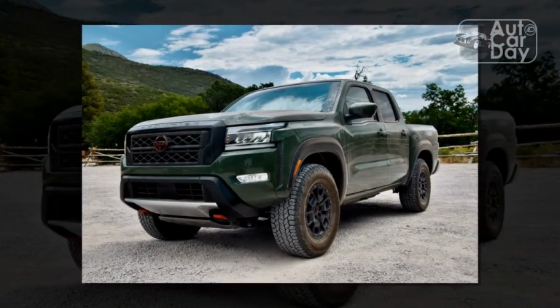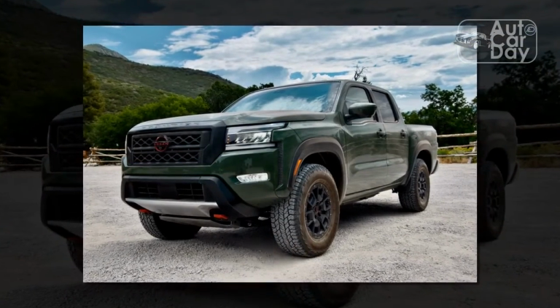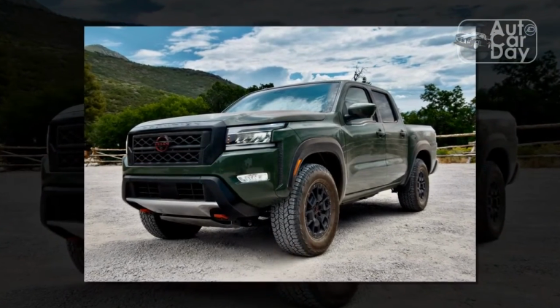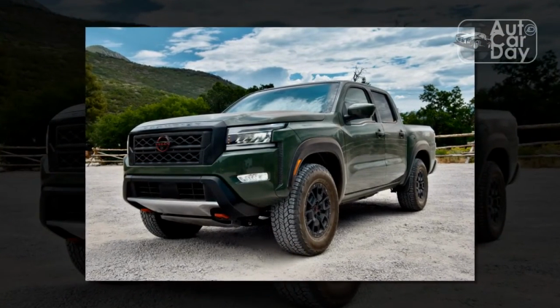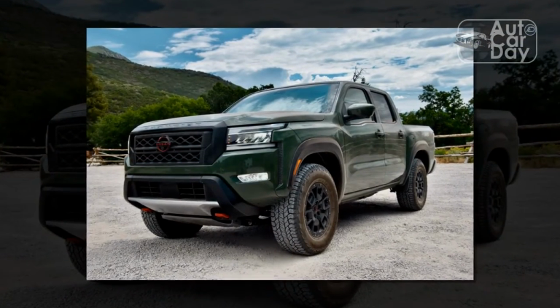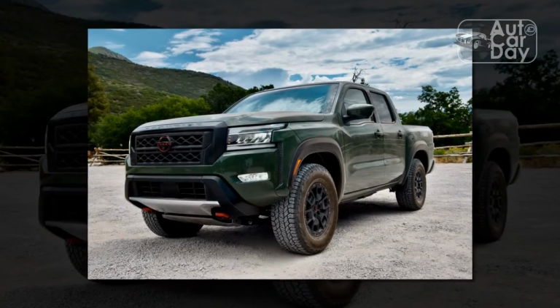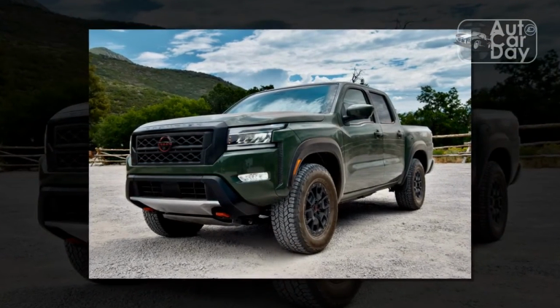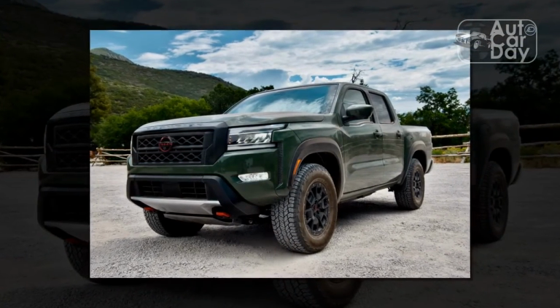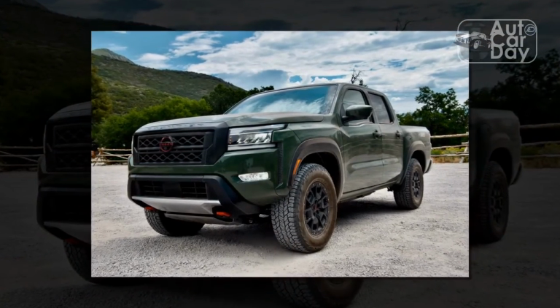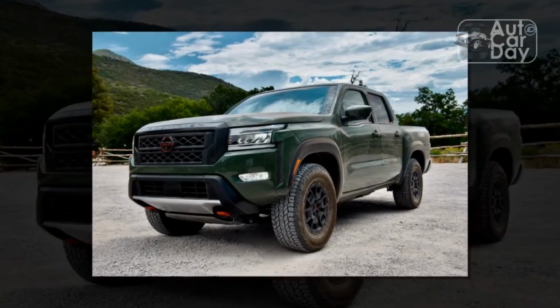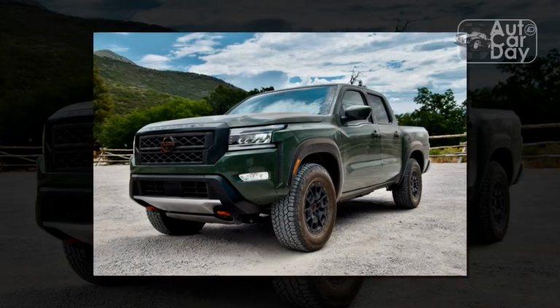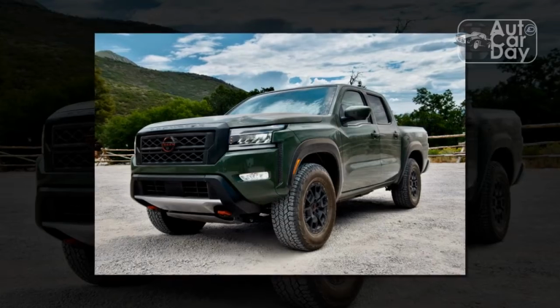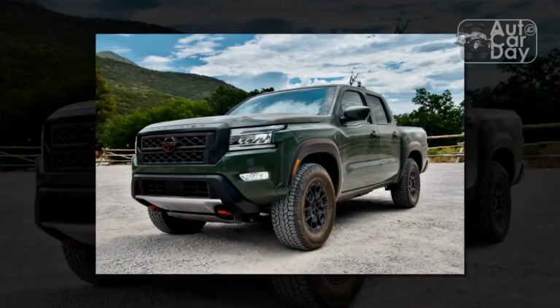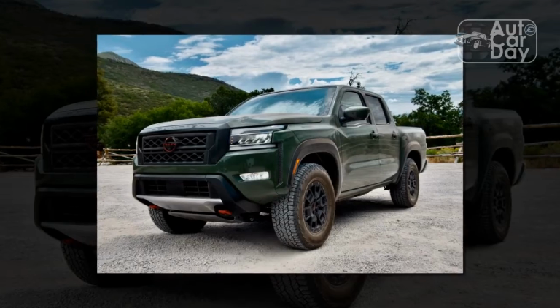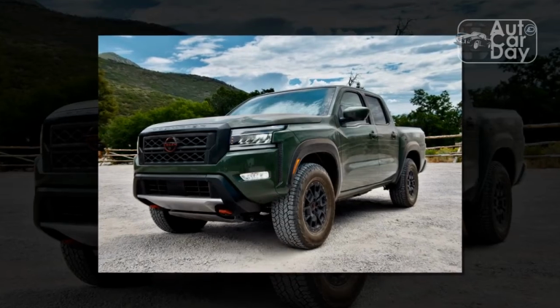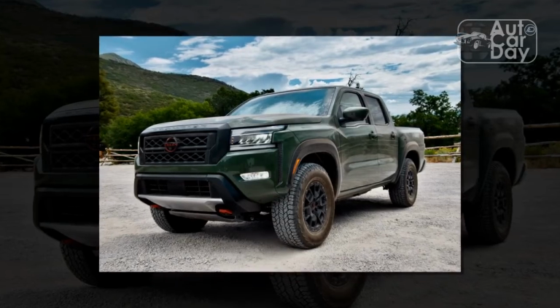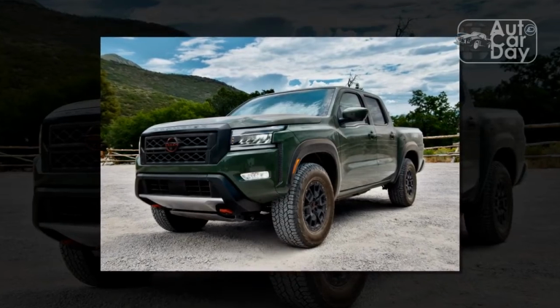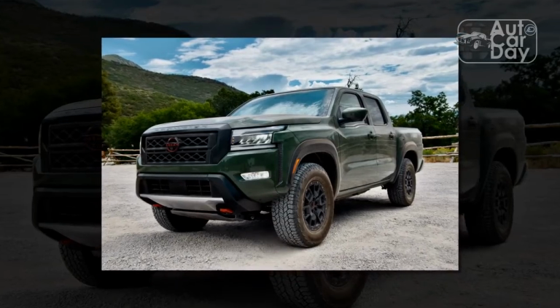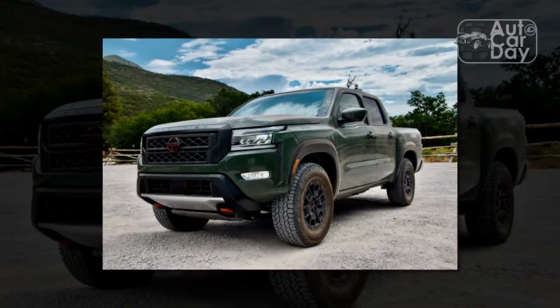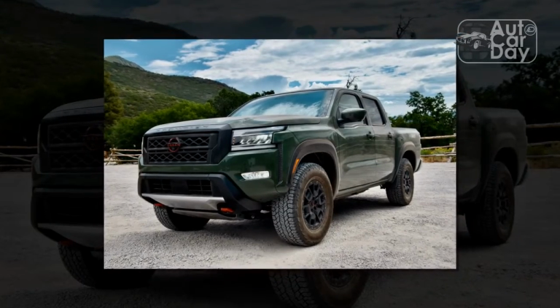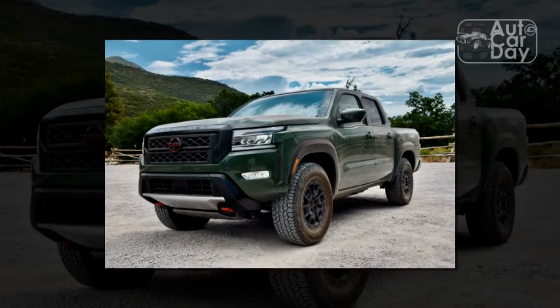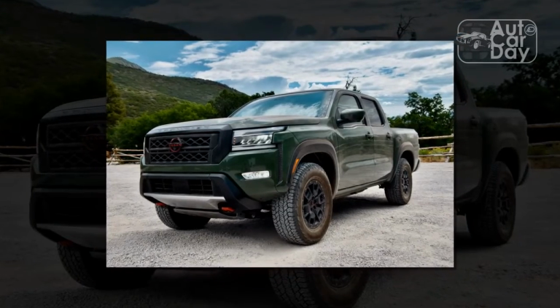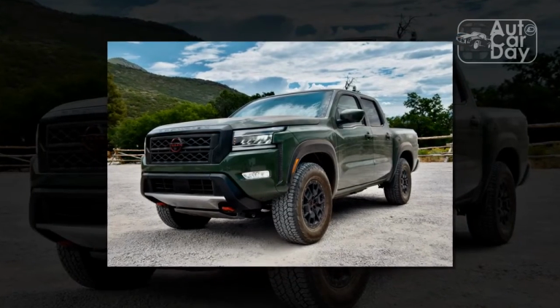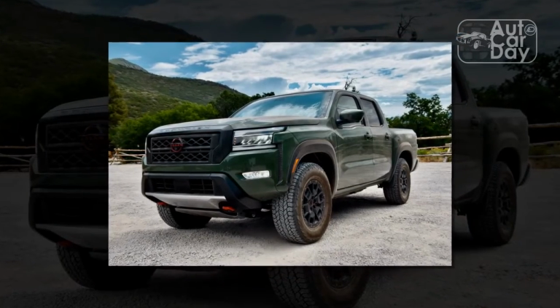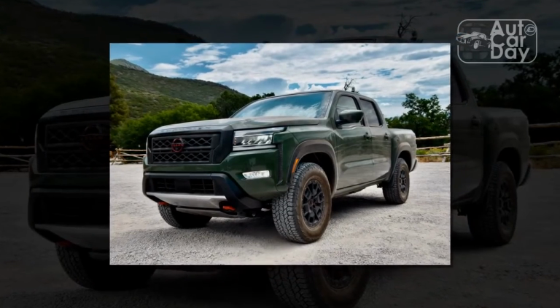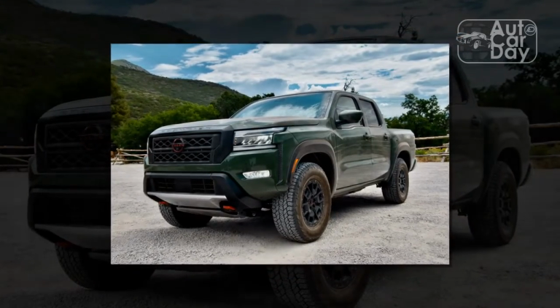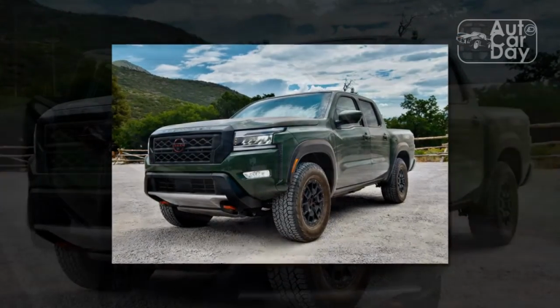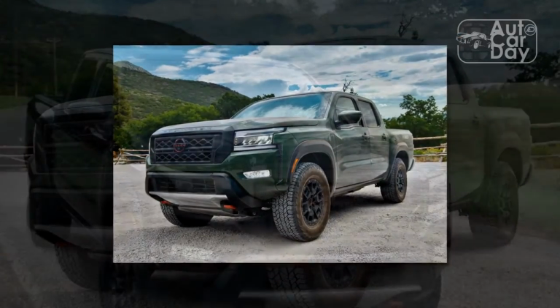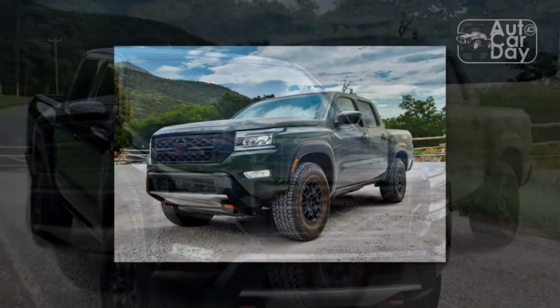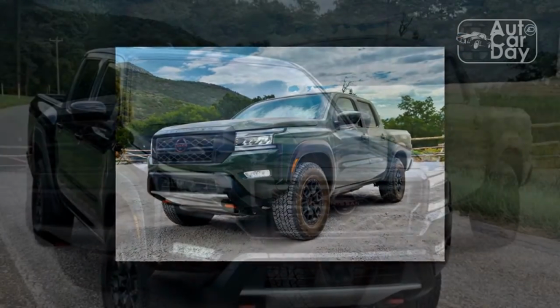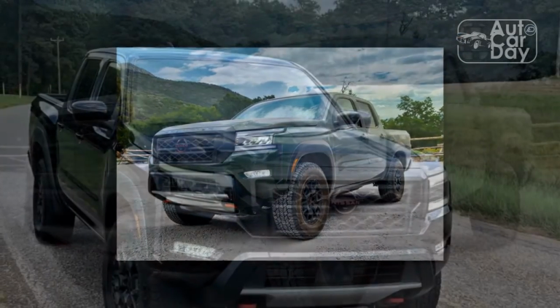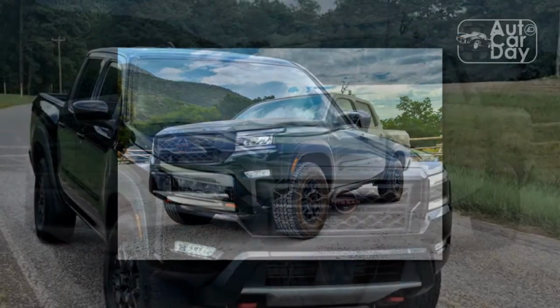Unfortunately, the new Frontier has not yet been crash-tested by the NHTSA or the IIHS.